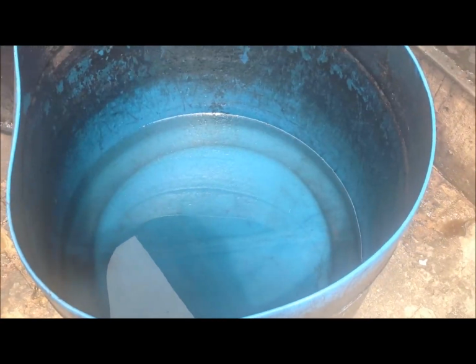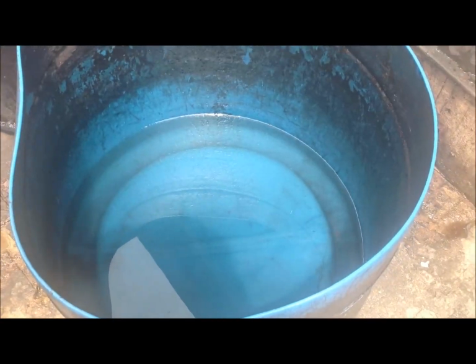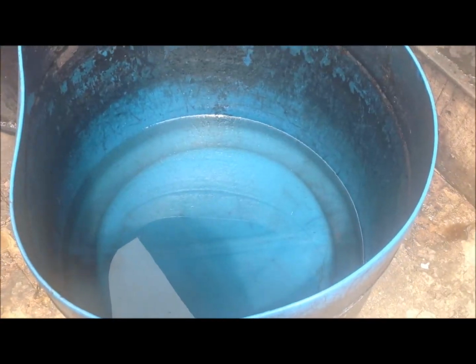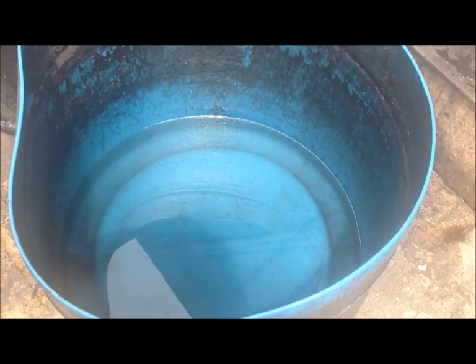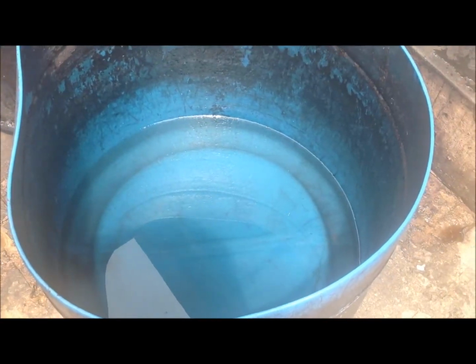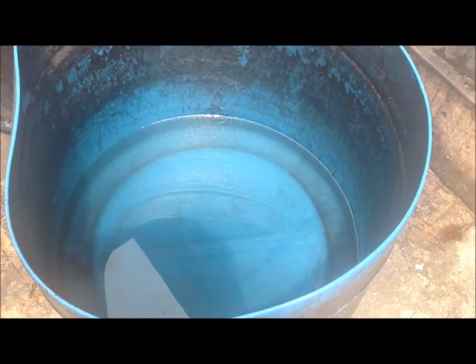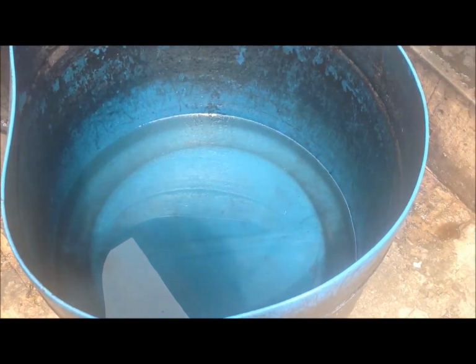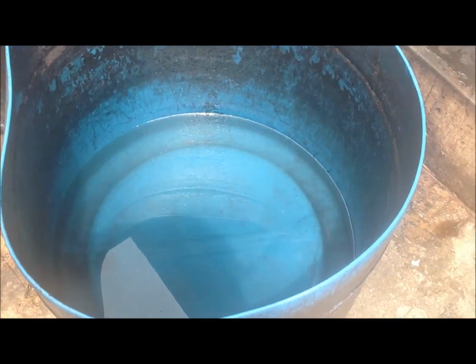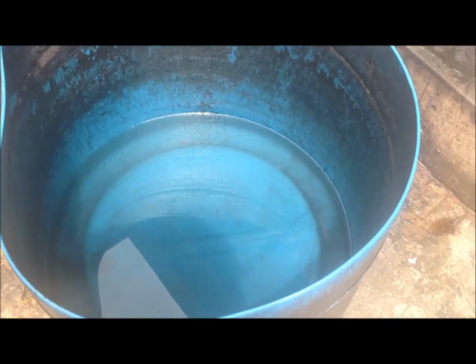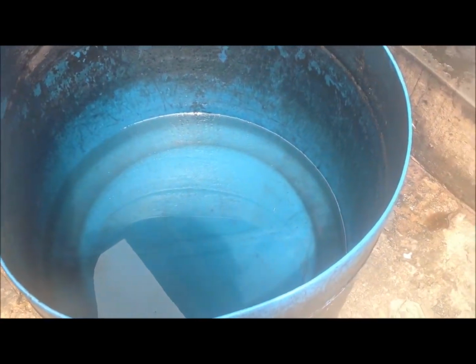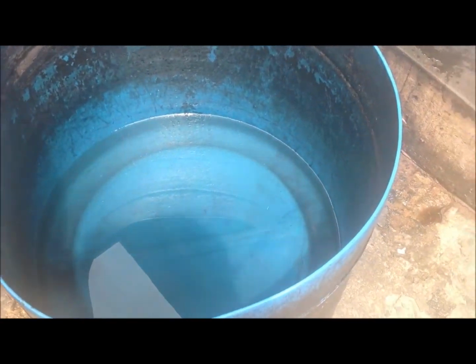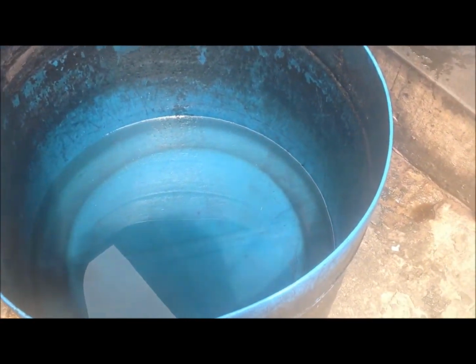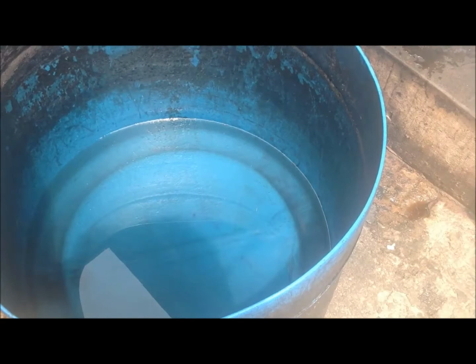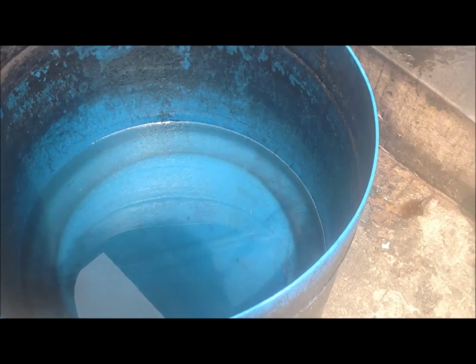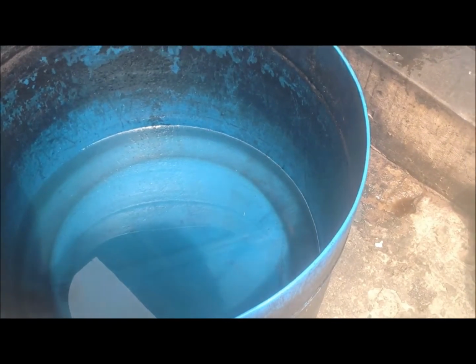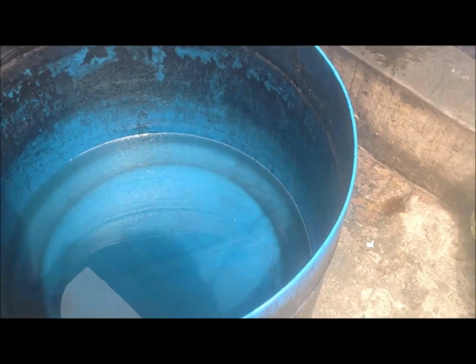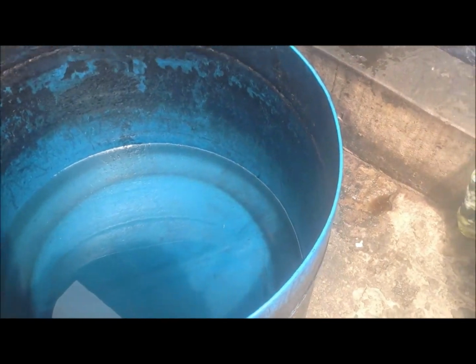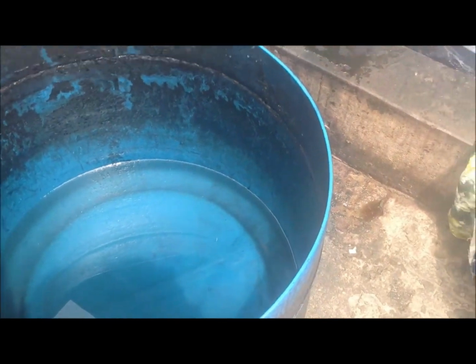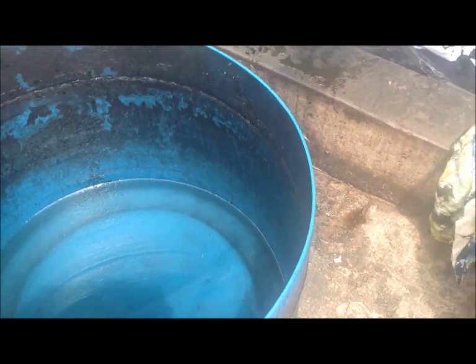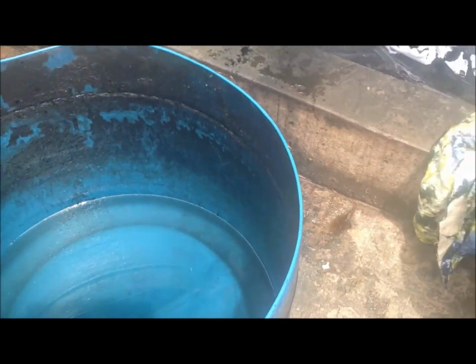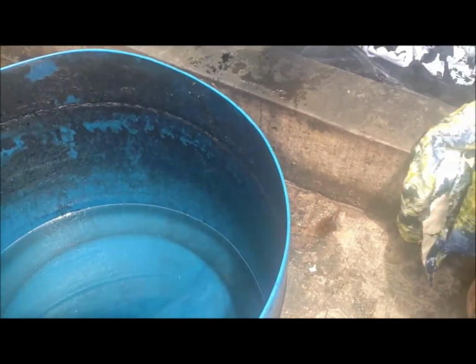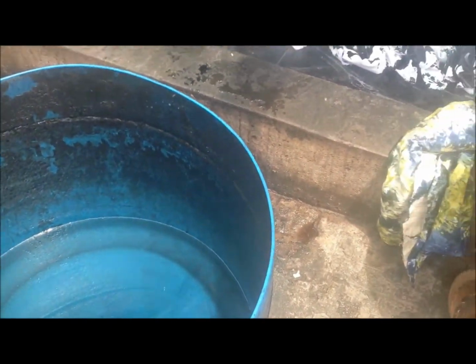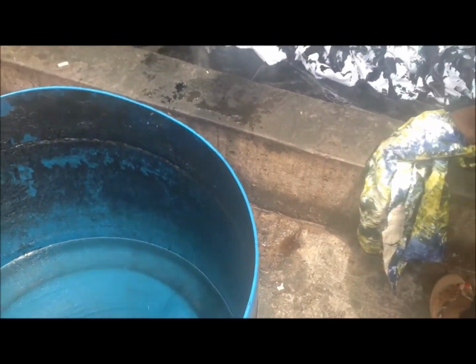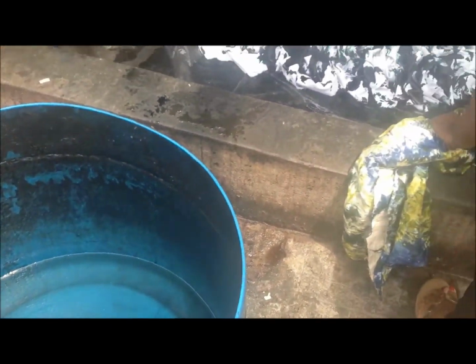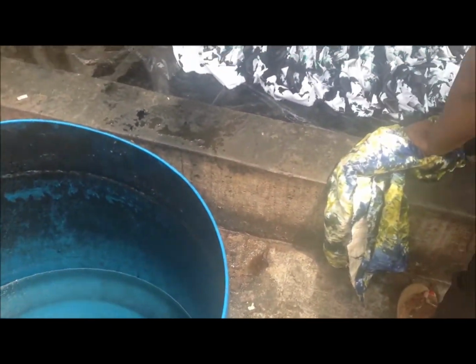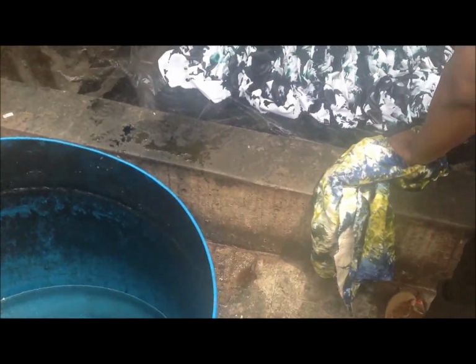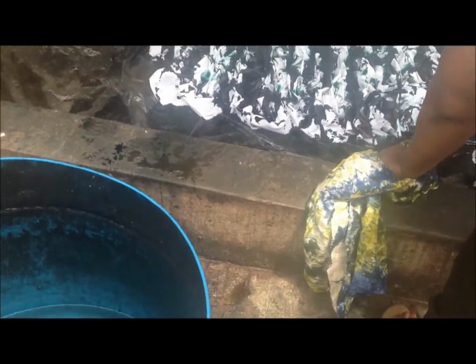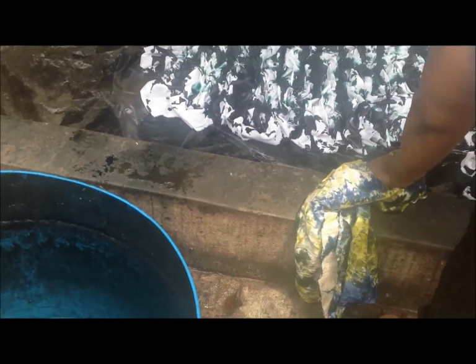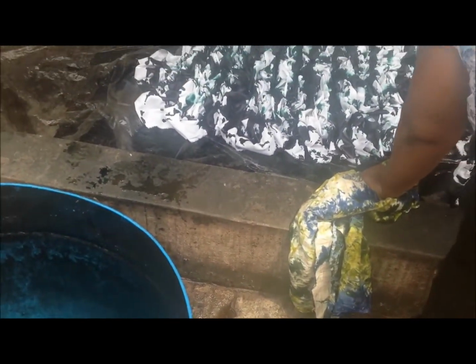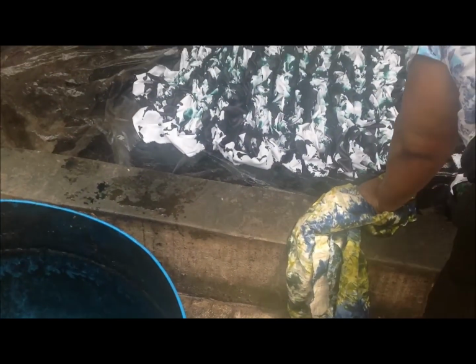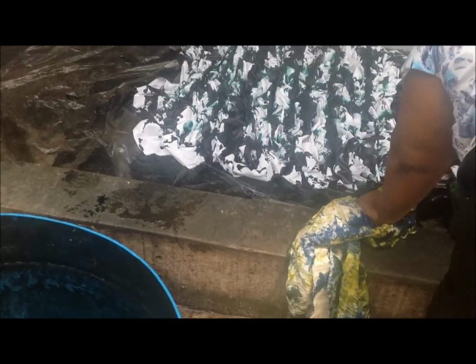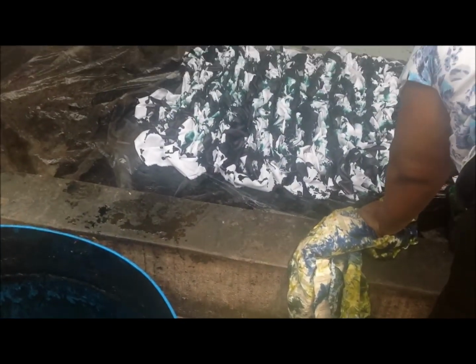Finally, the fabric is washed to remove the excess color and then dried for a day for the color to set.